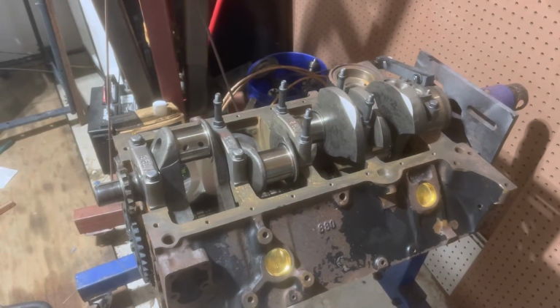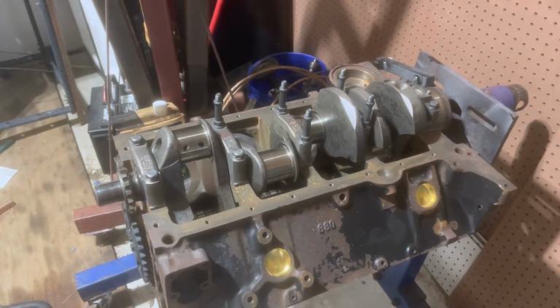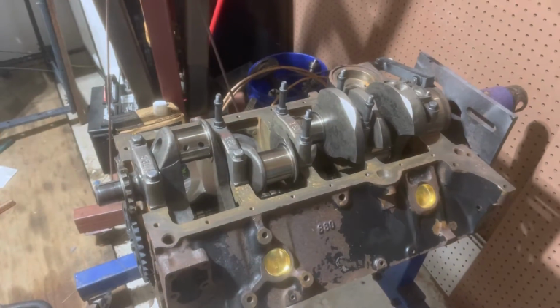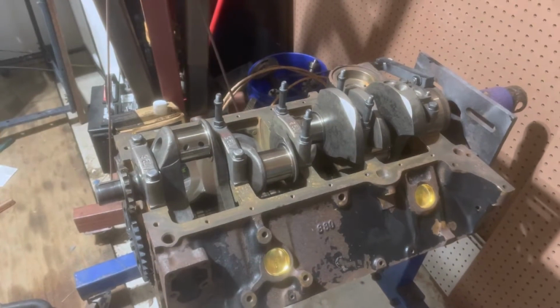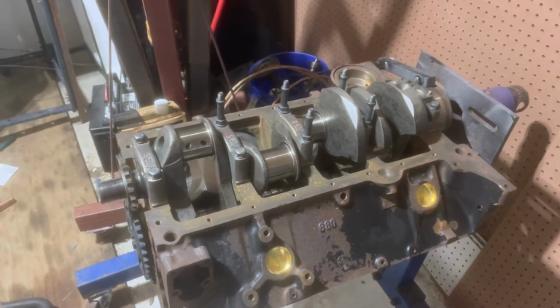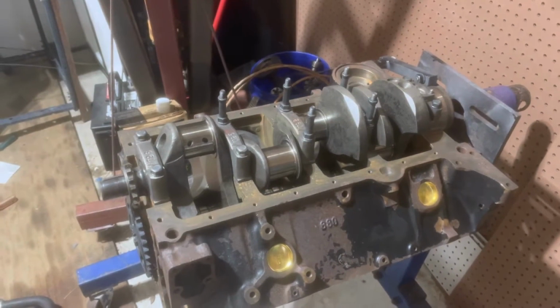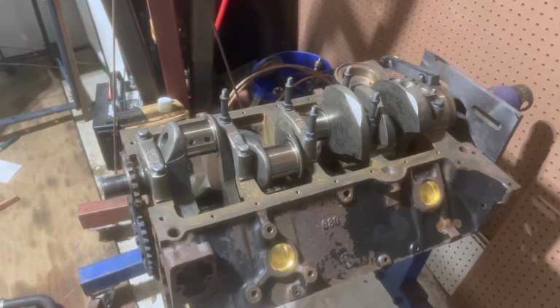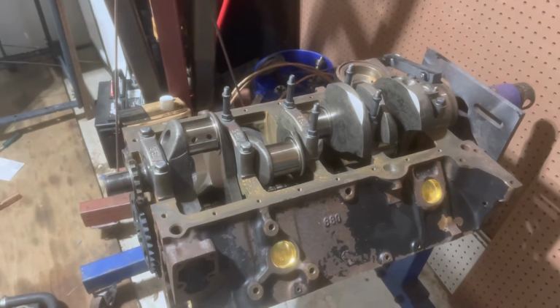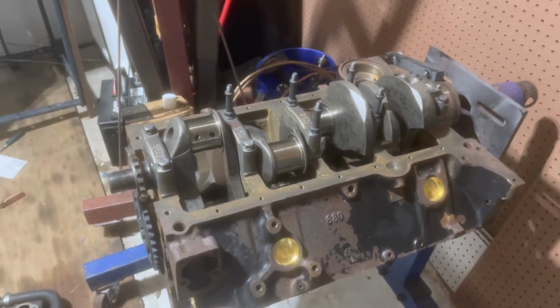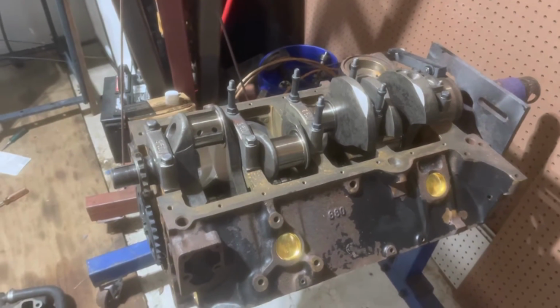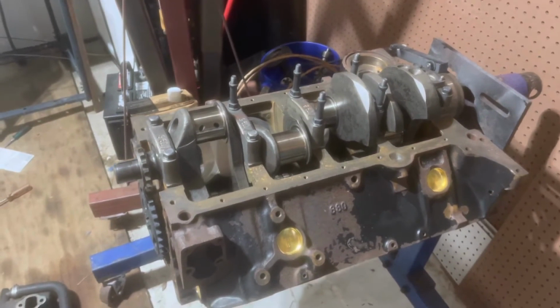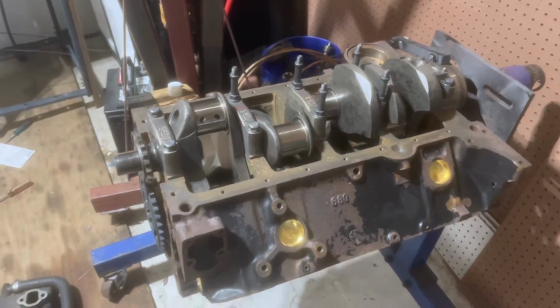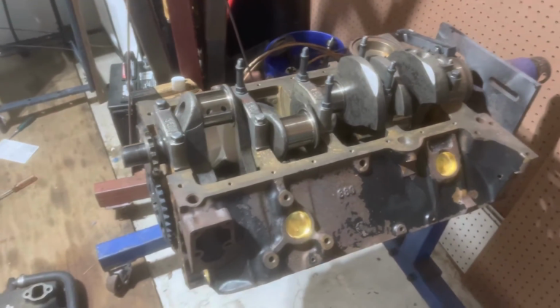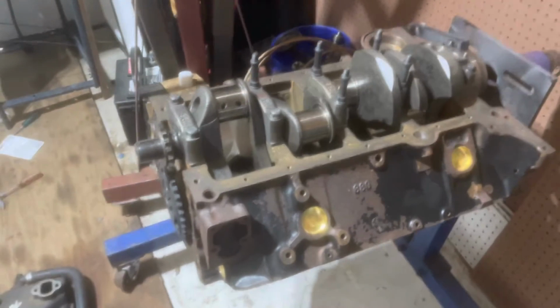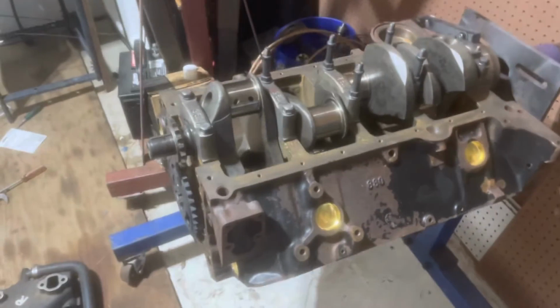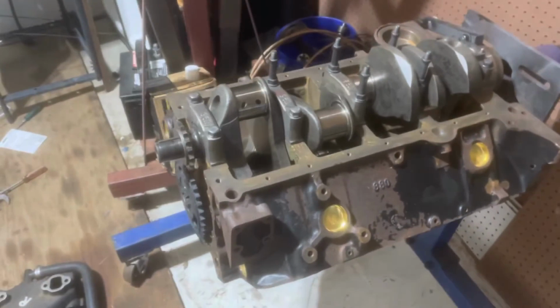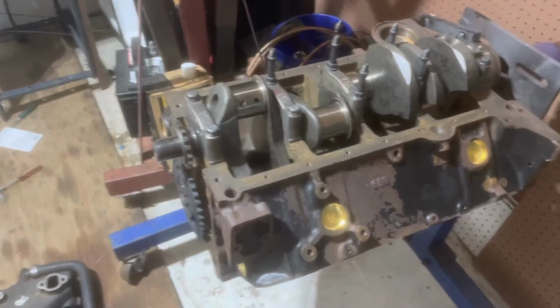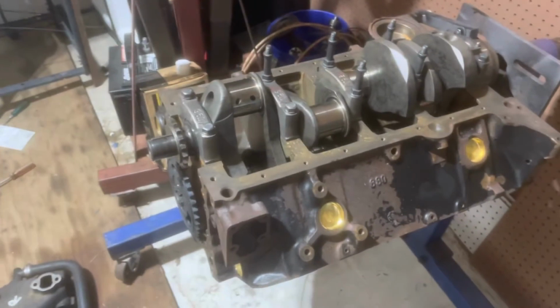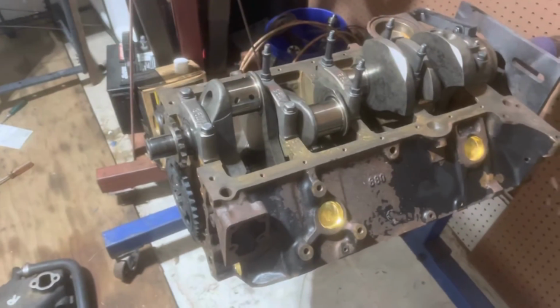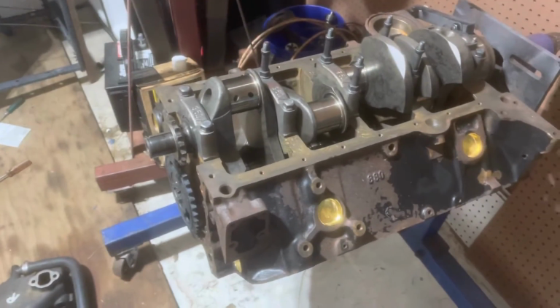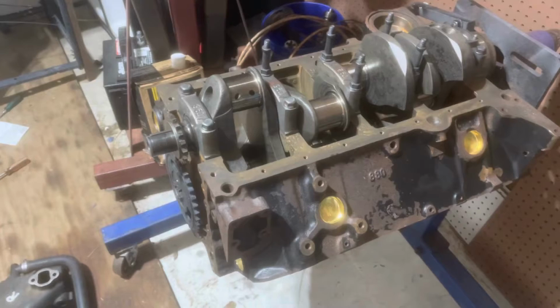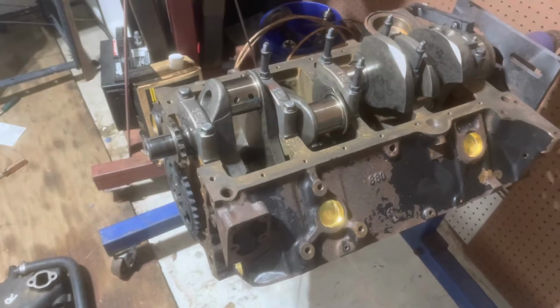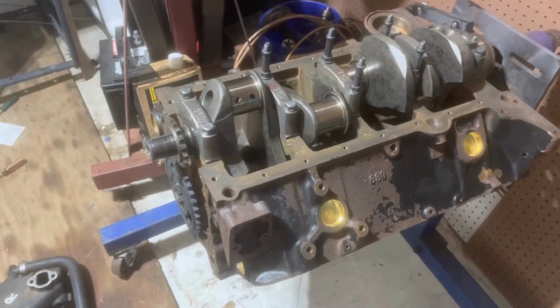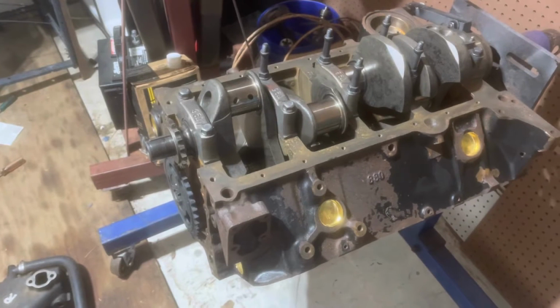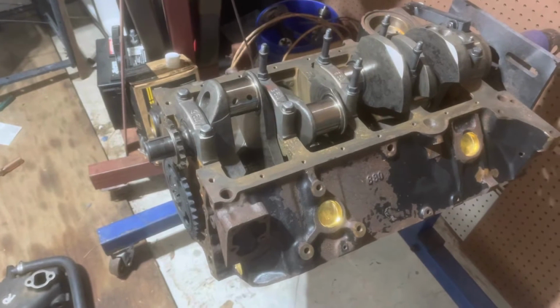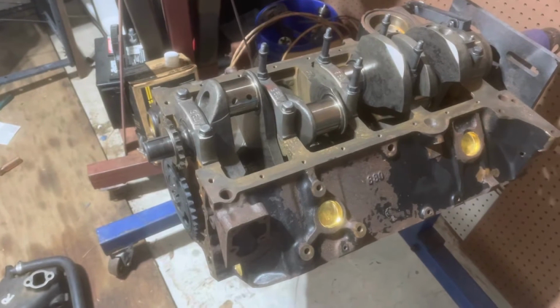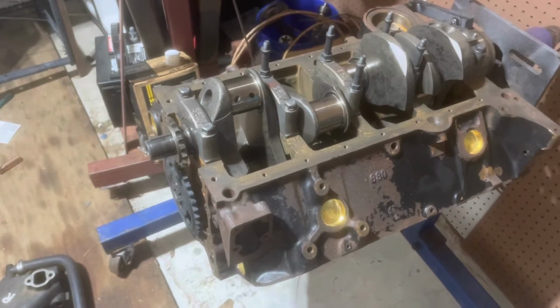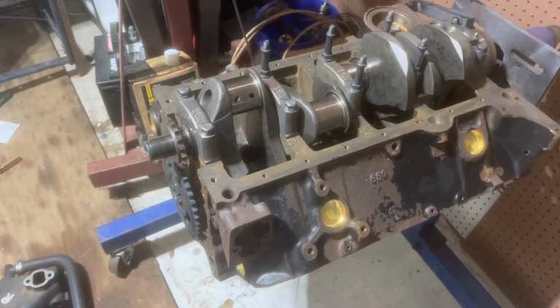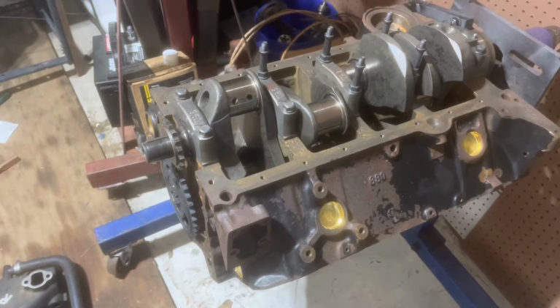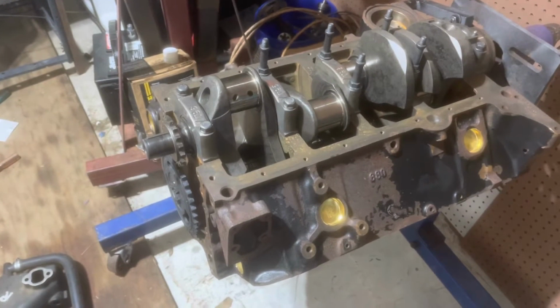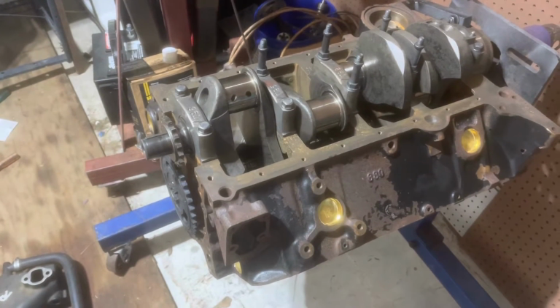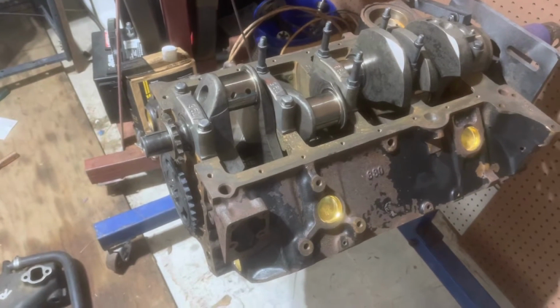Hello, welcome to another video by Moxmarine. In this video I'm starting the assembly of a 6.2 Mercruiser V8.